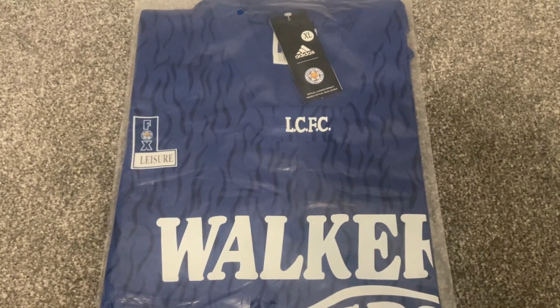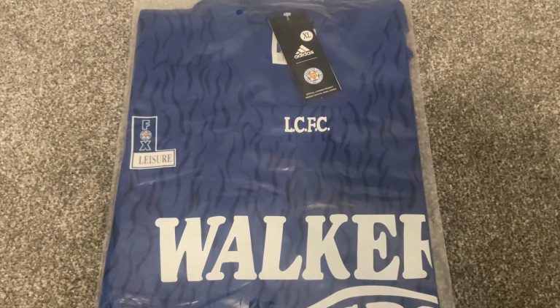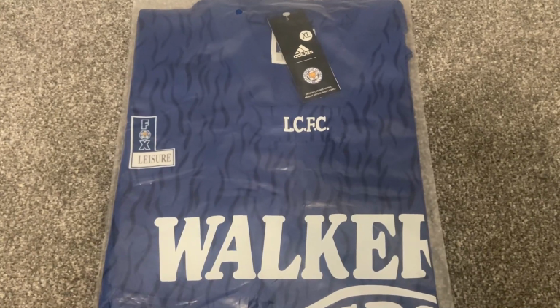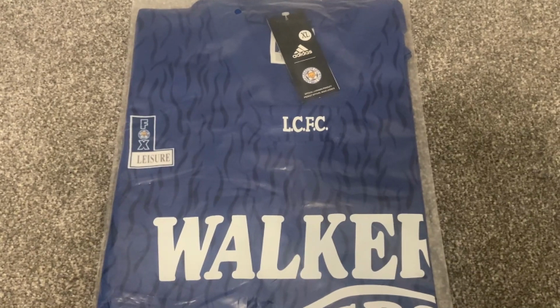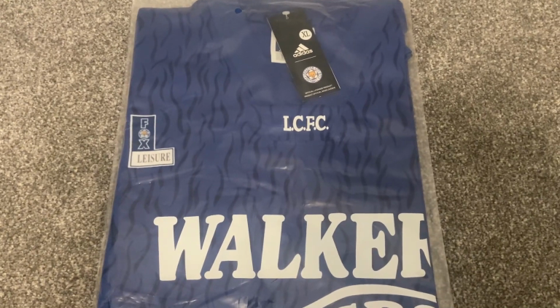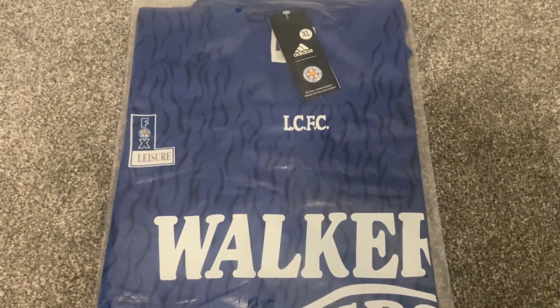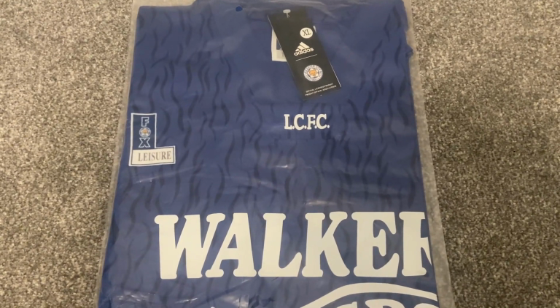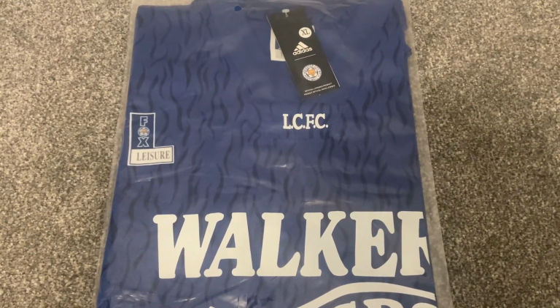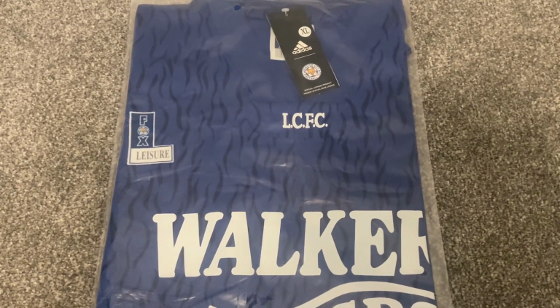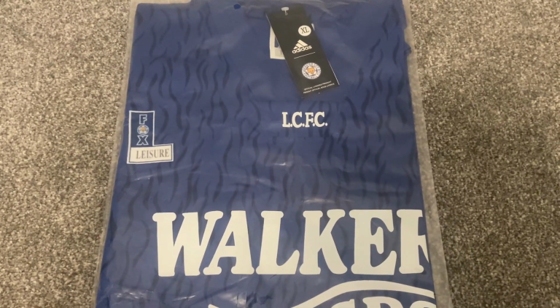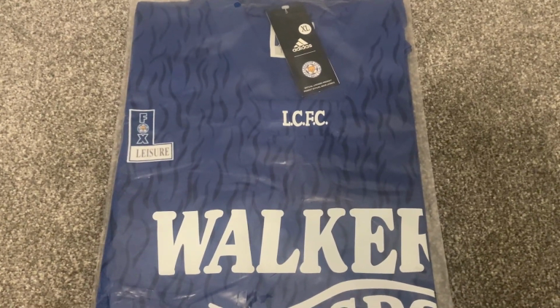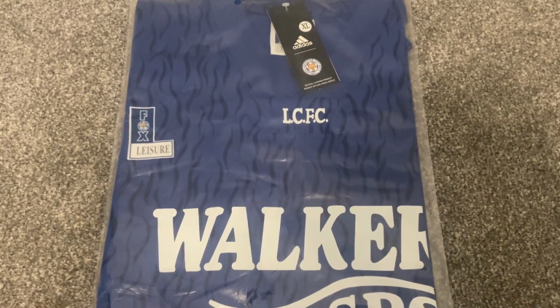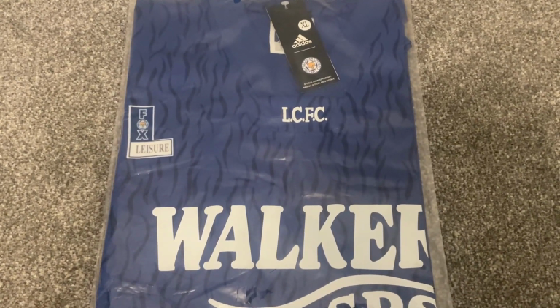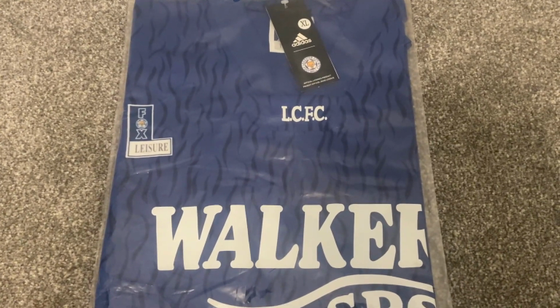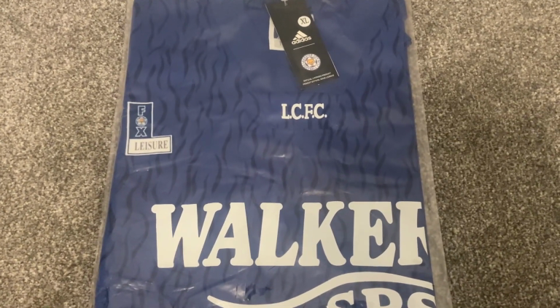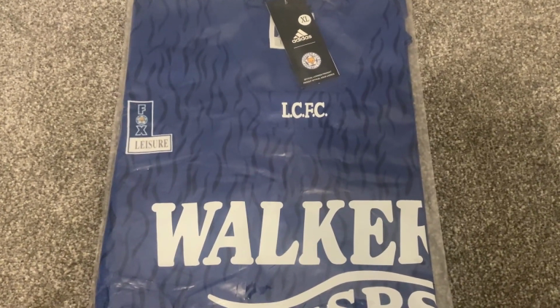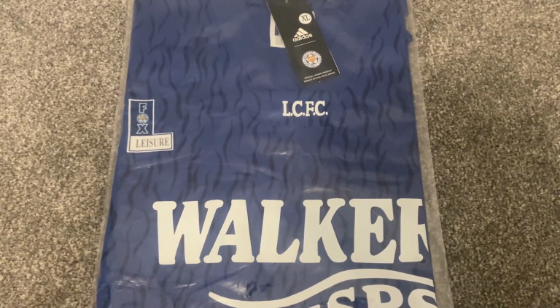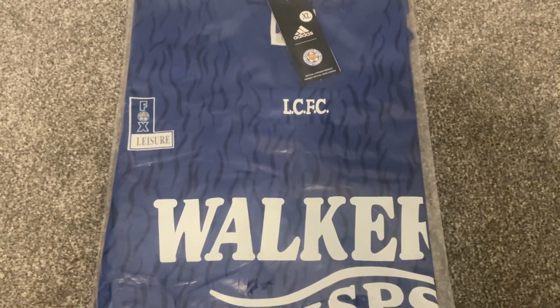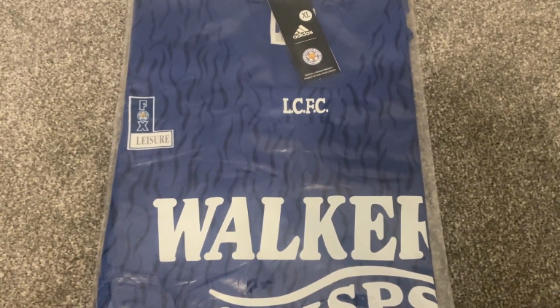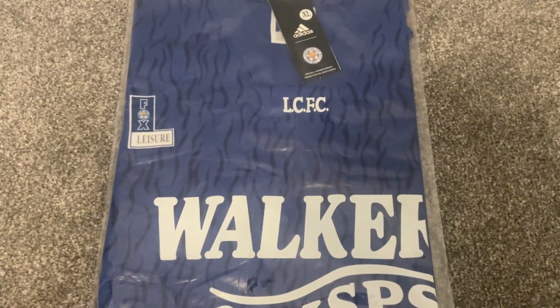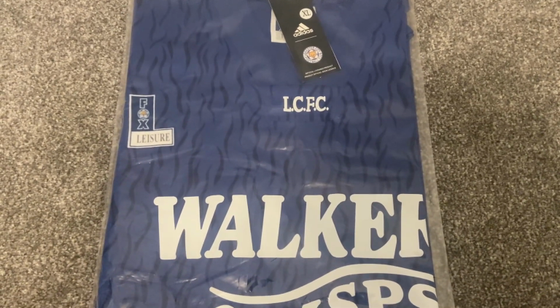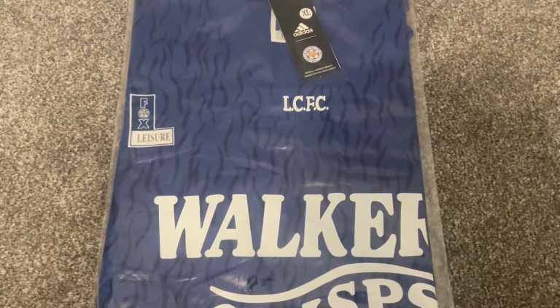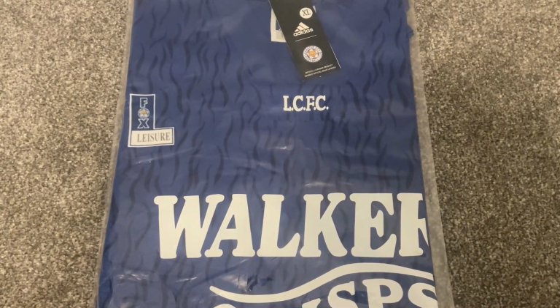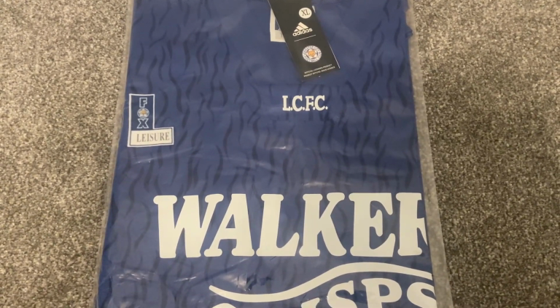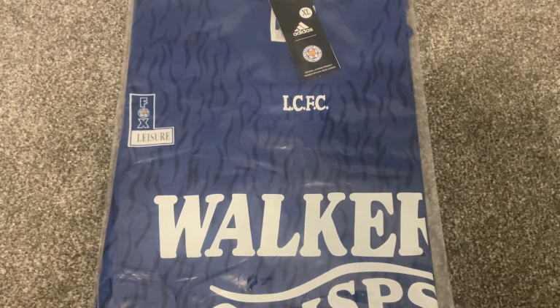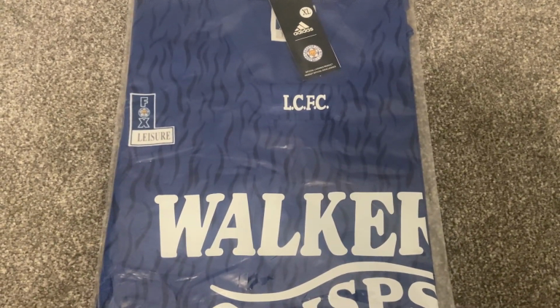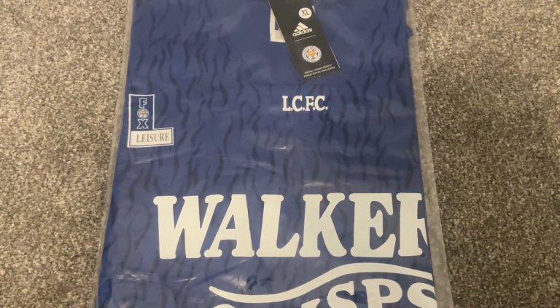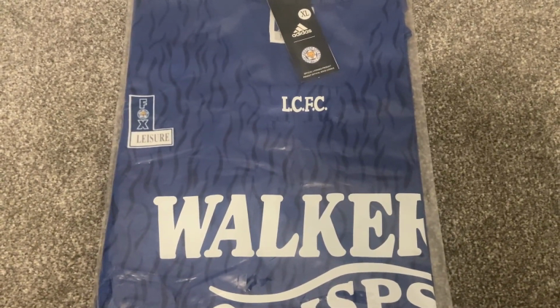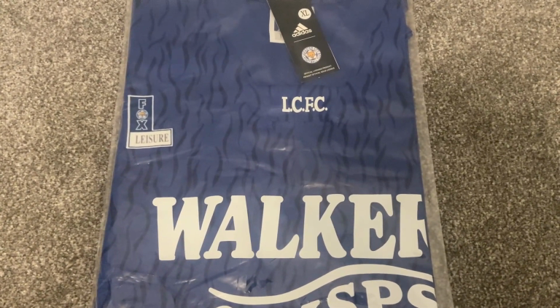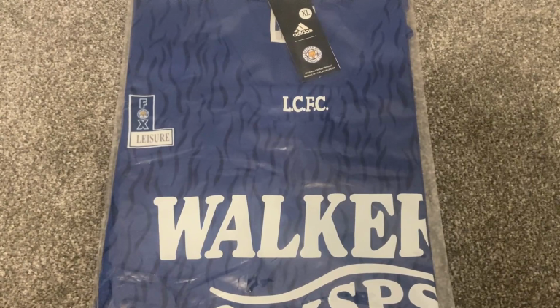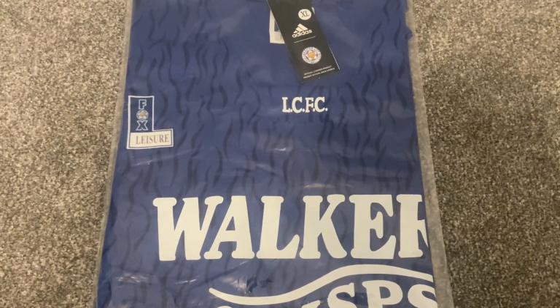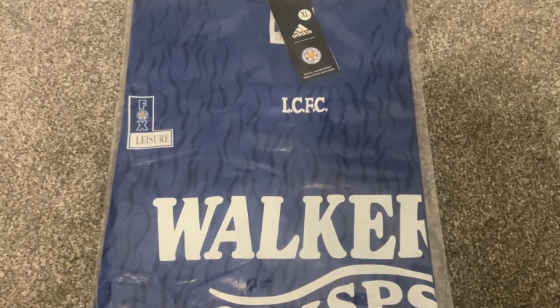As I said, this is from zvbest1.com — their details are in the description. What we'll do now is get the bag open and have a look at the Leicester City home shirt from 1992.